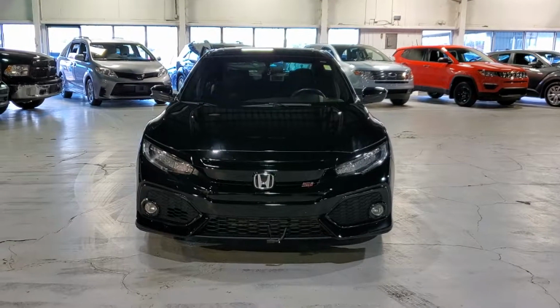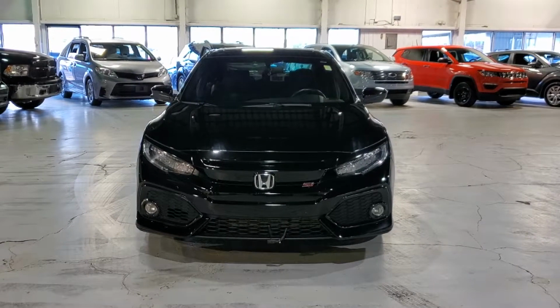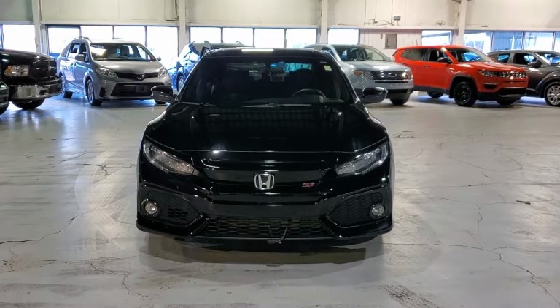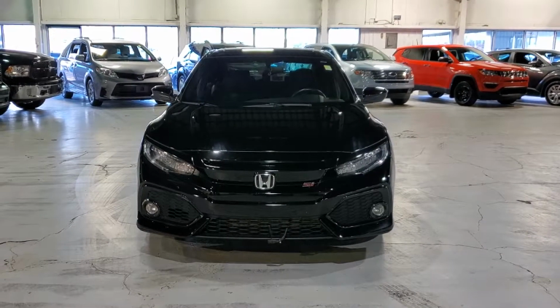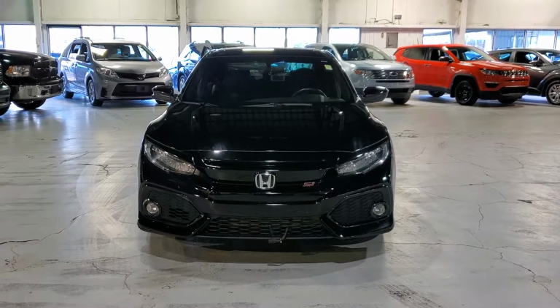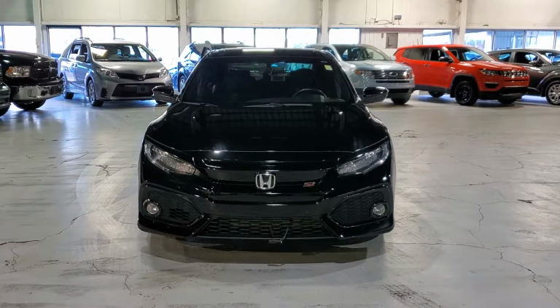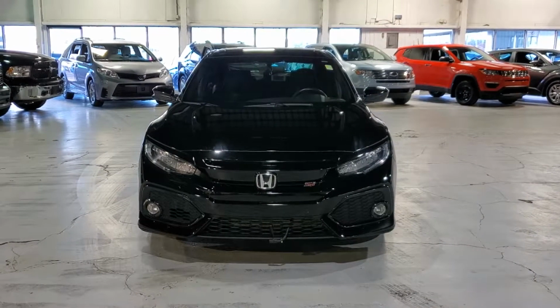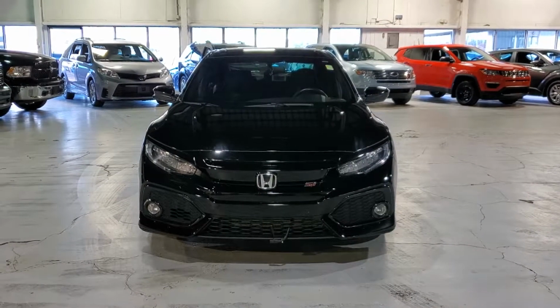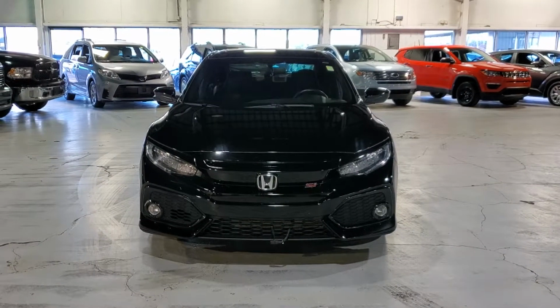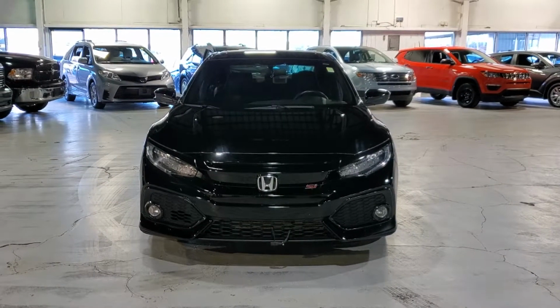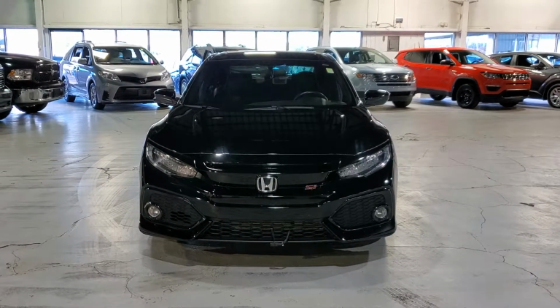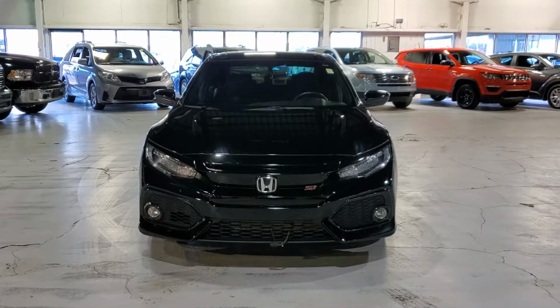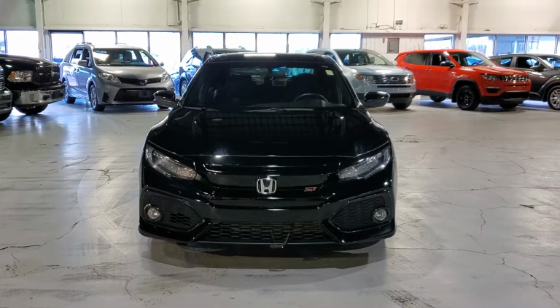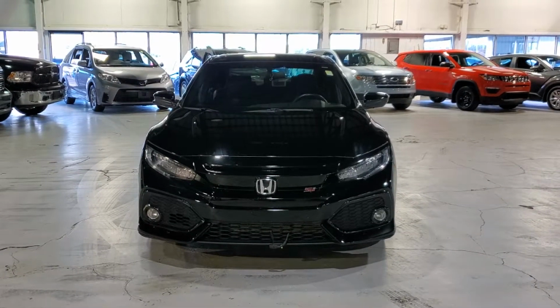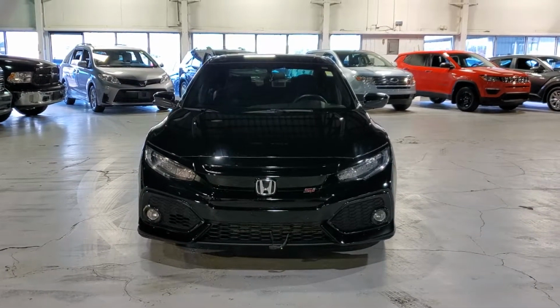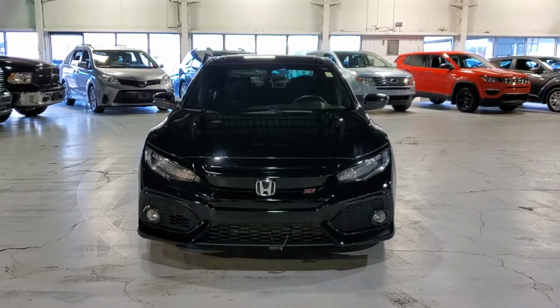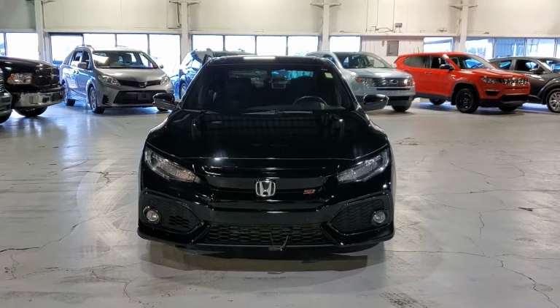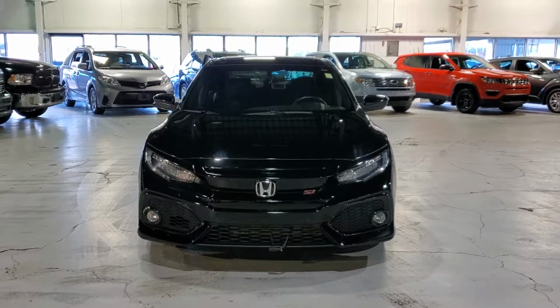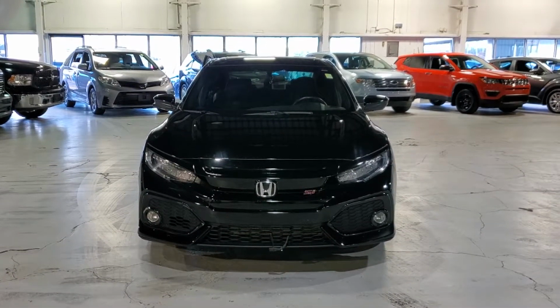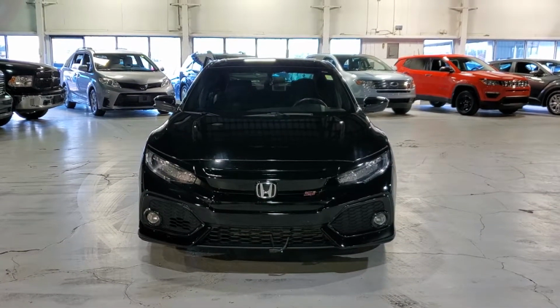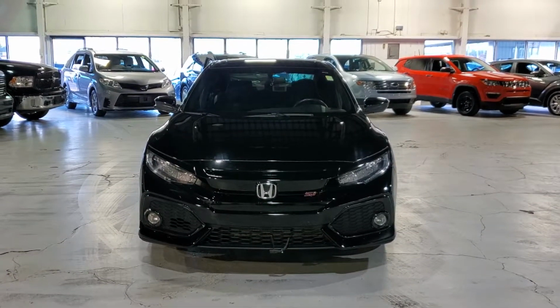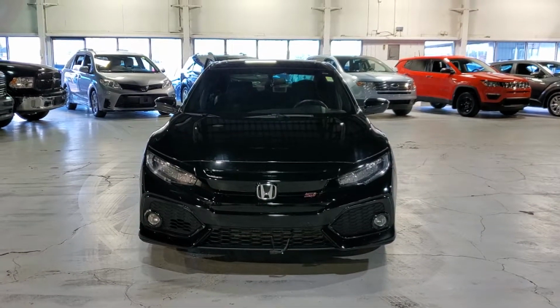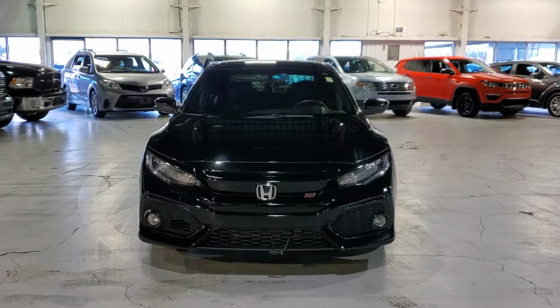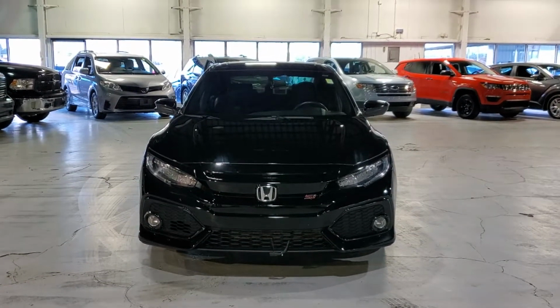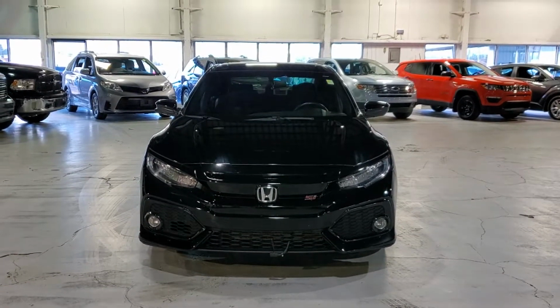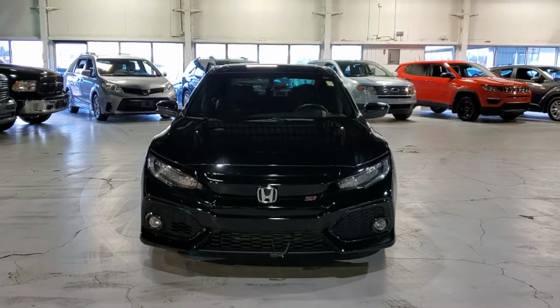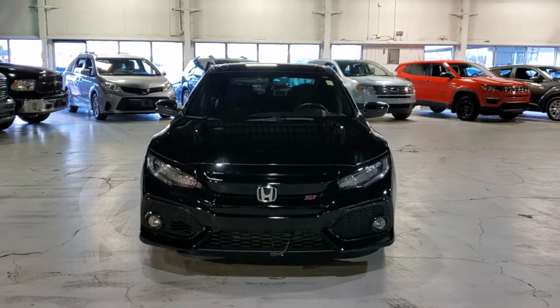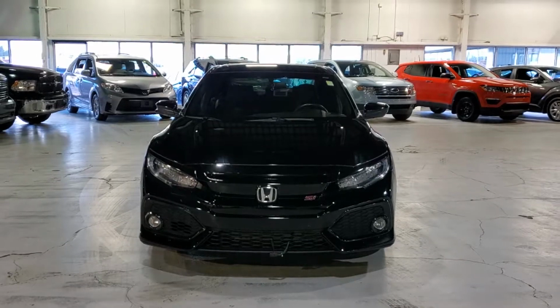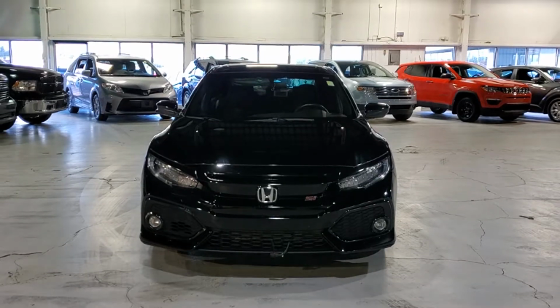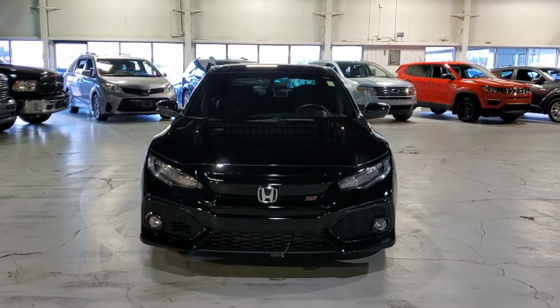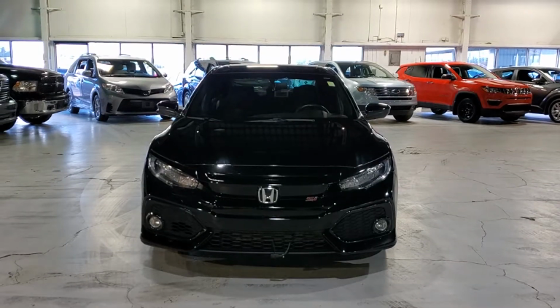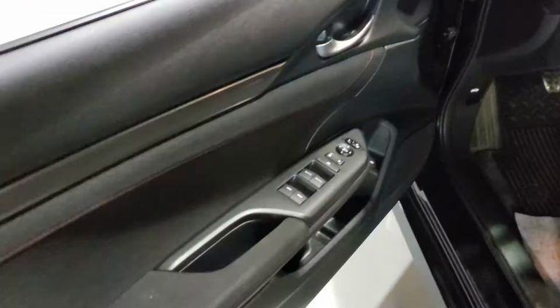Hey, it's Kyle here from Rosa Mitsubishi. I want to do a quick video on this 2017 Civic Si. Come on with me inside.